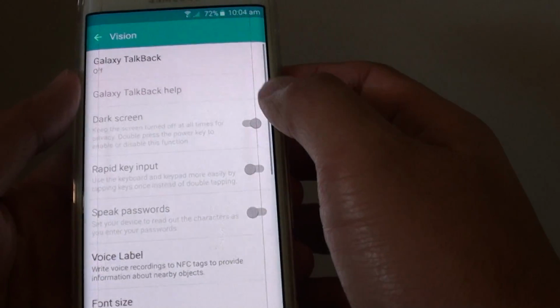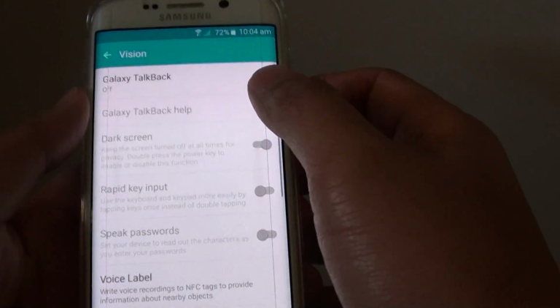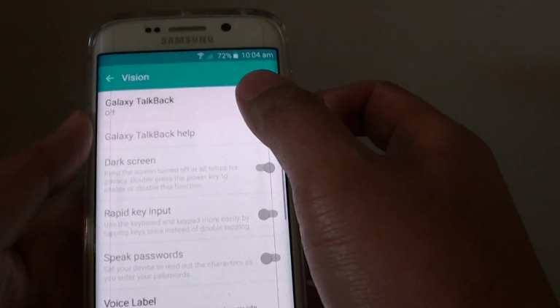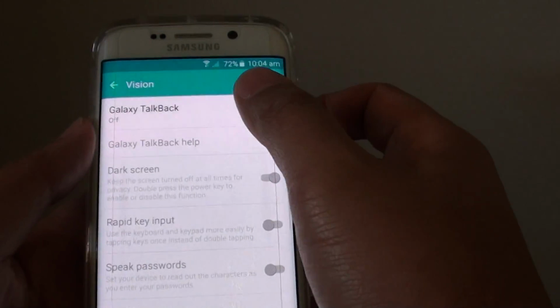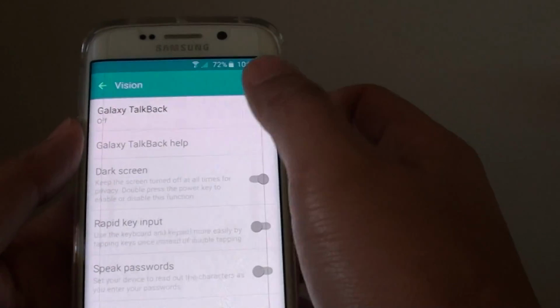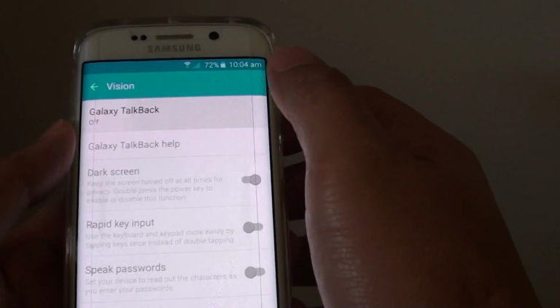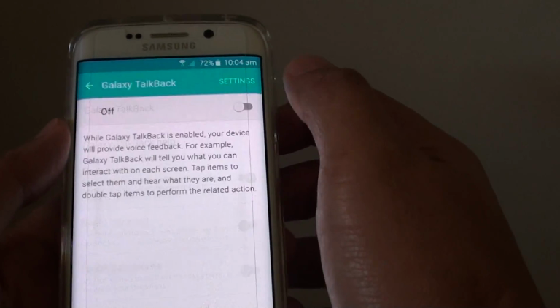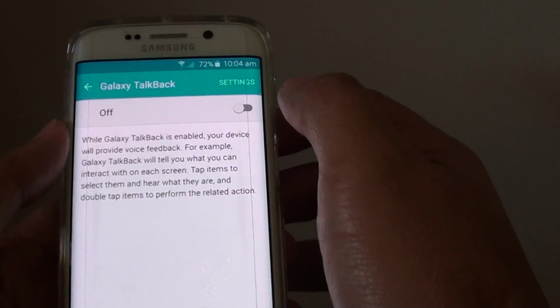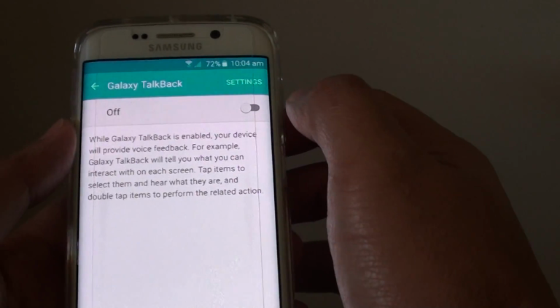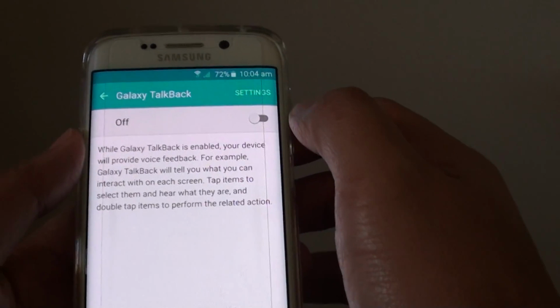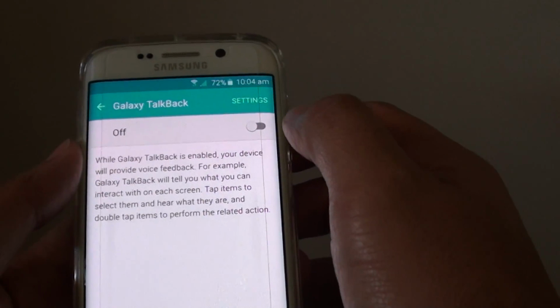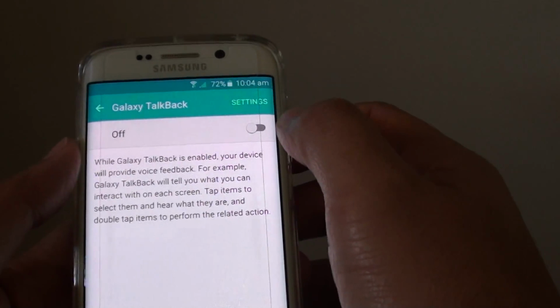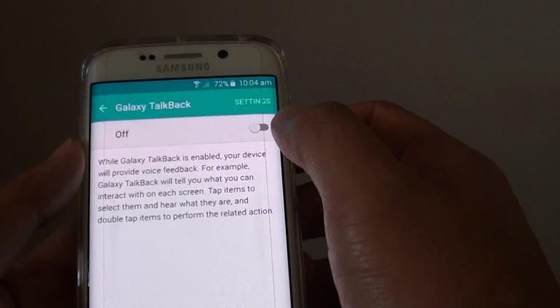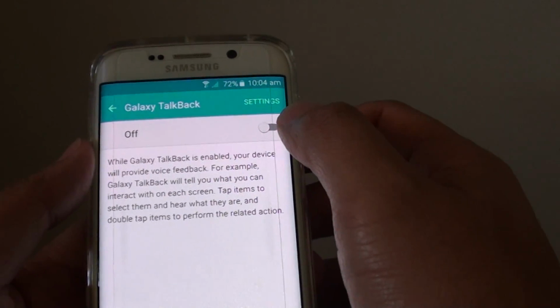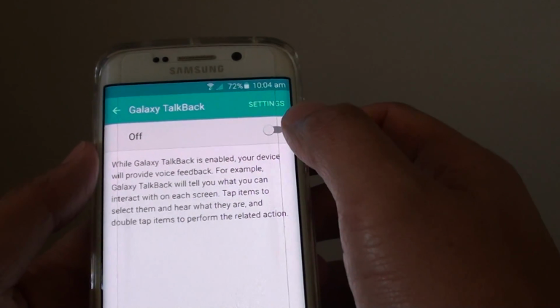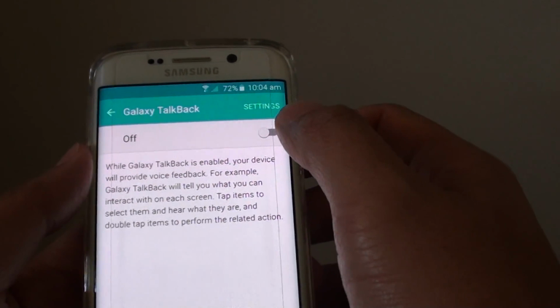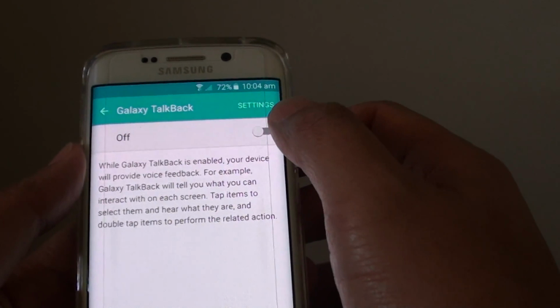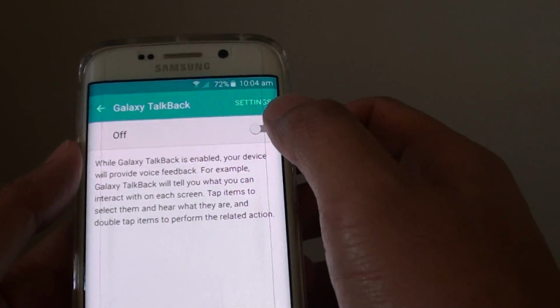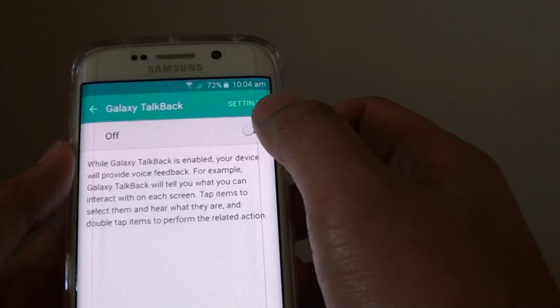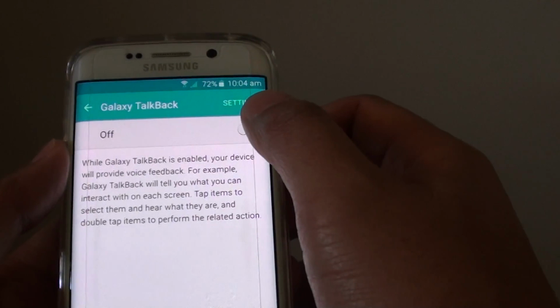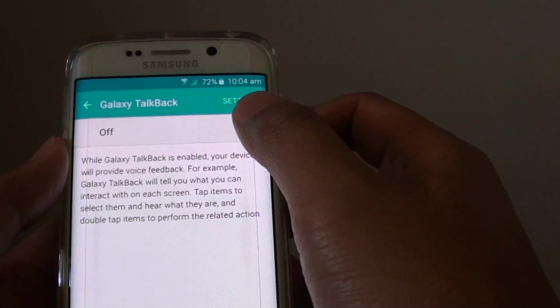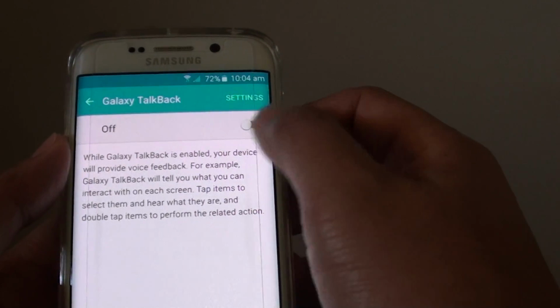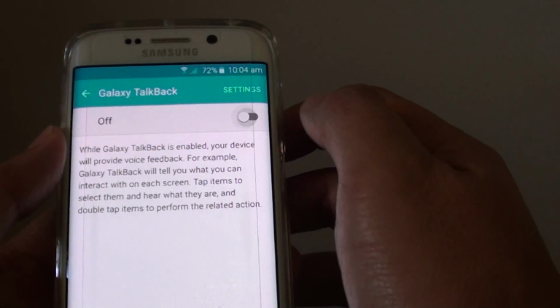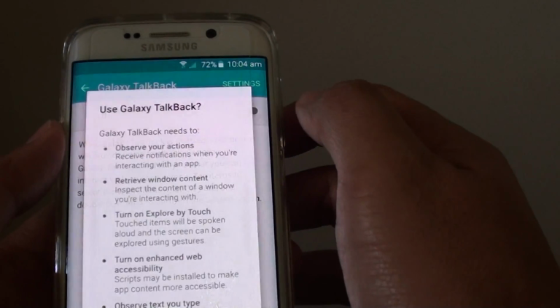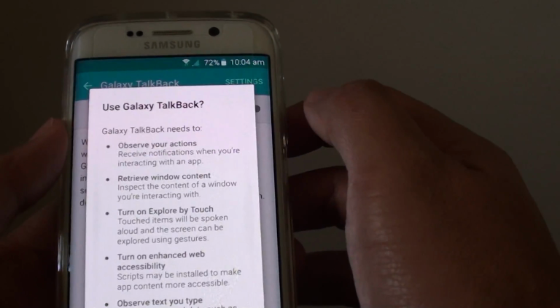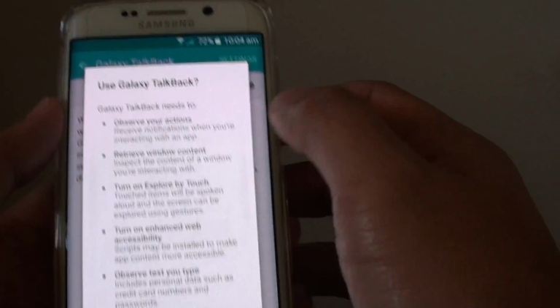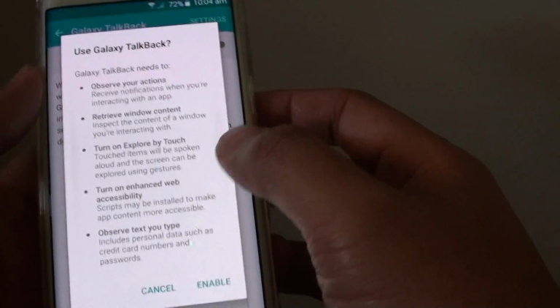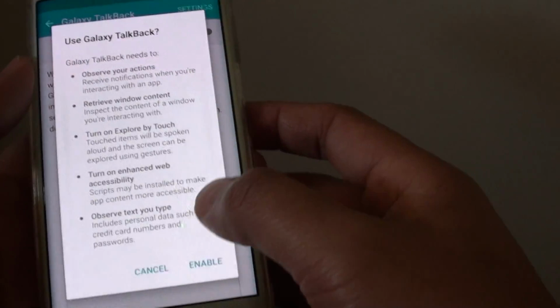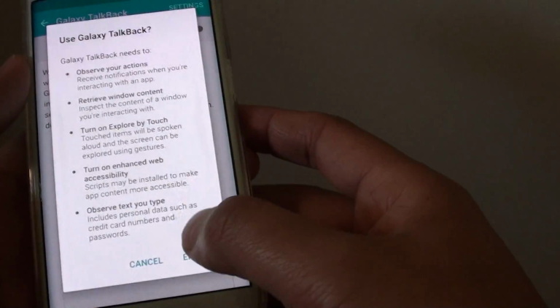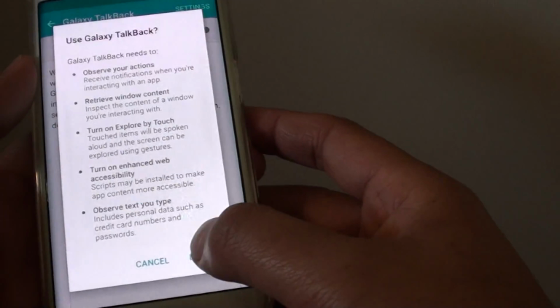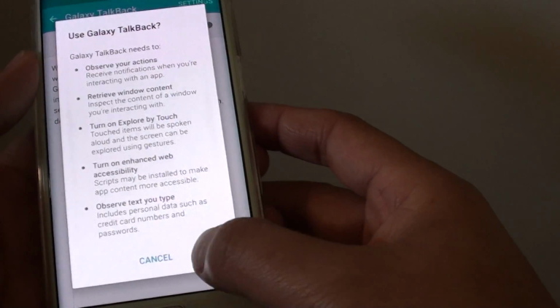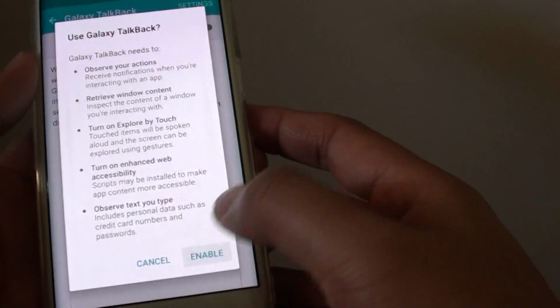Then you need to turn on Galaxy TalkBack. Tap on the switch to turn it on, then tap on enable.